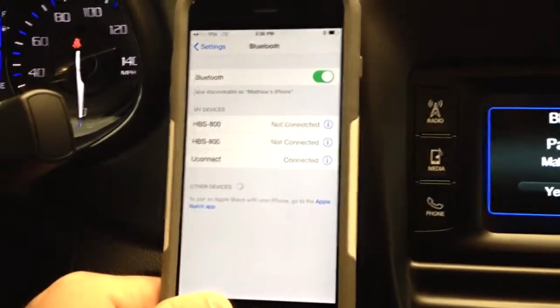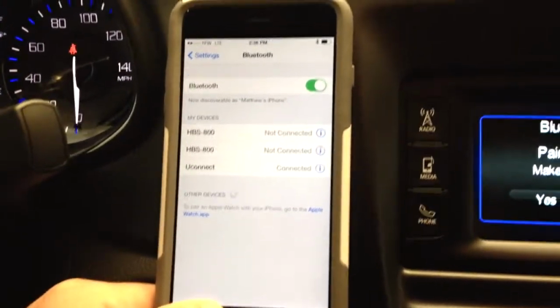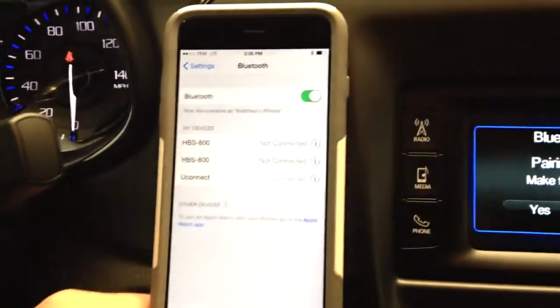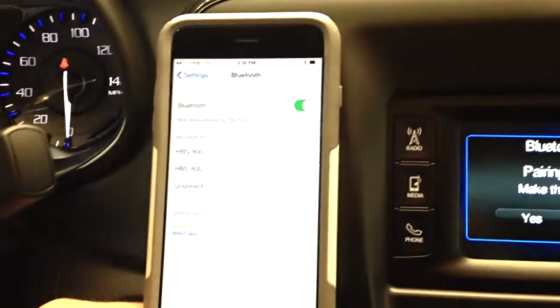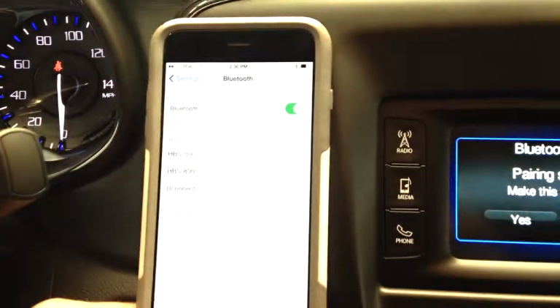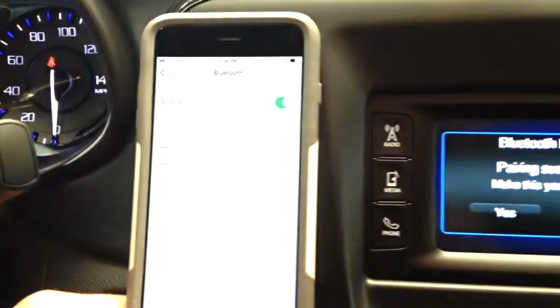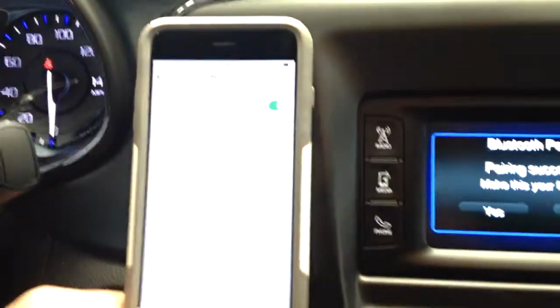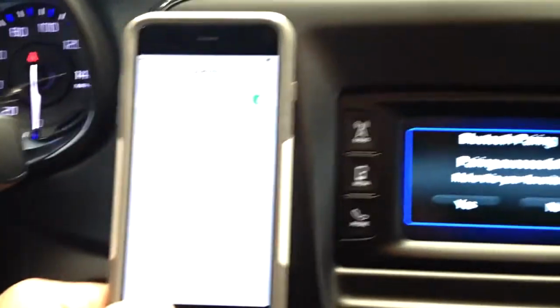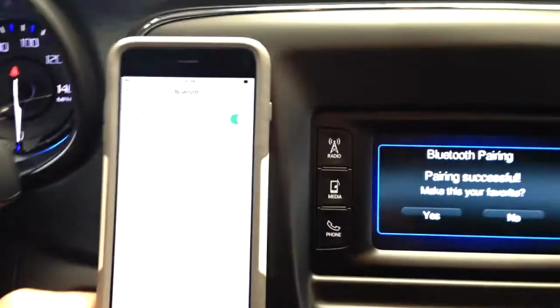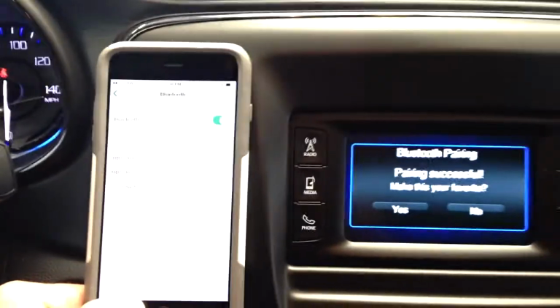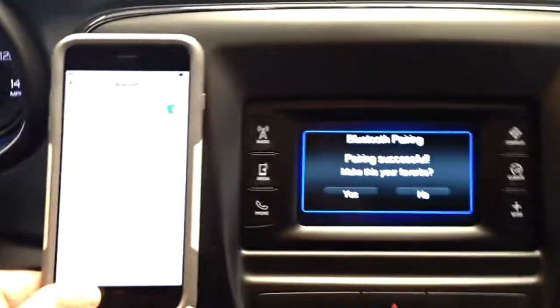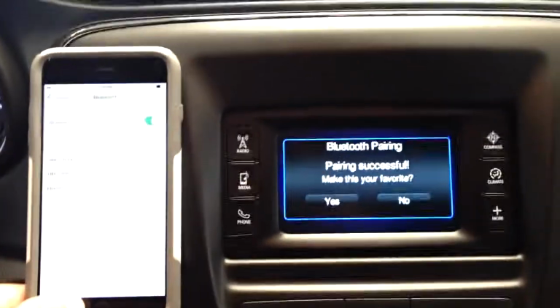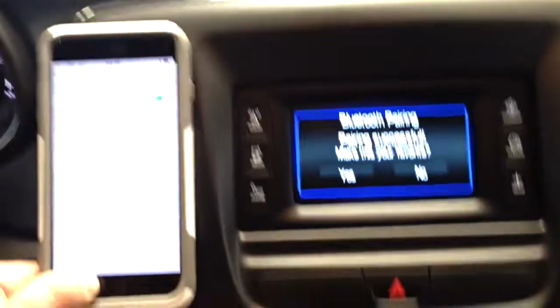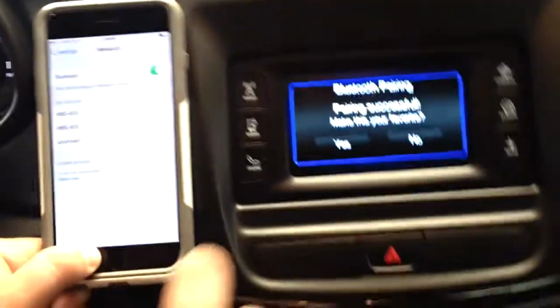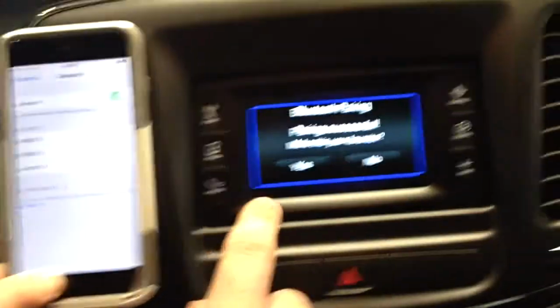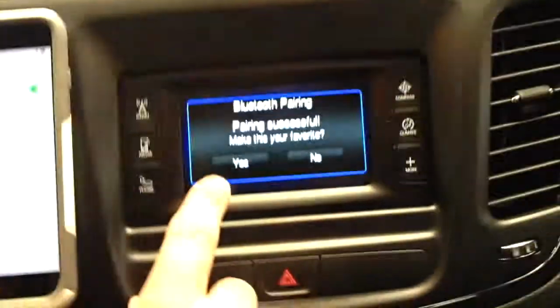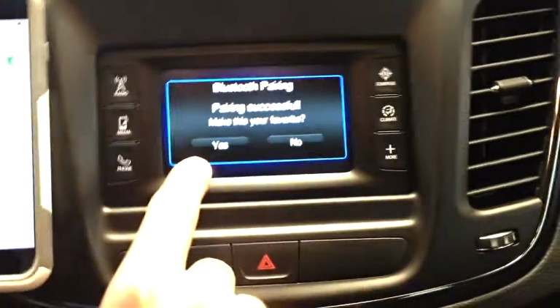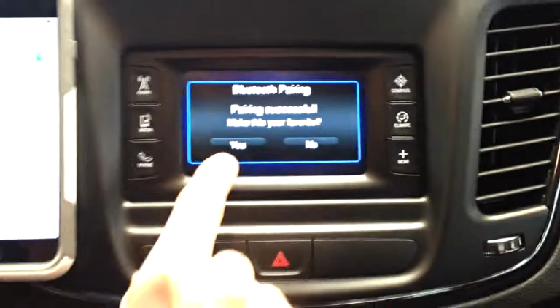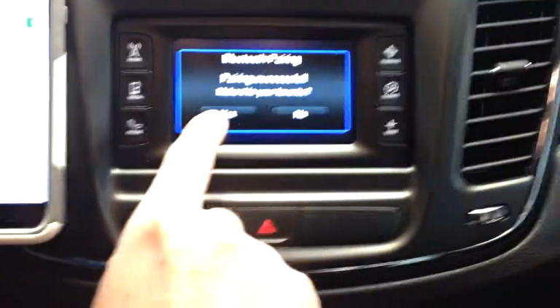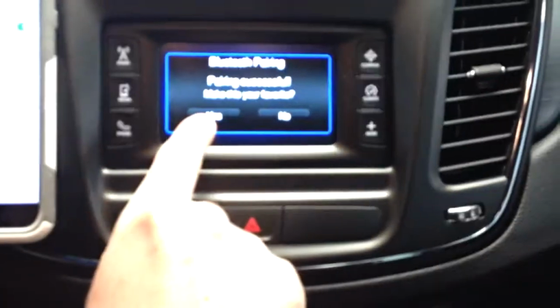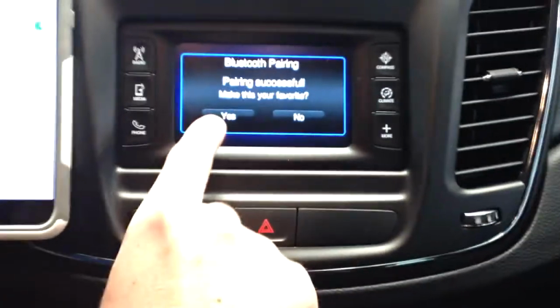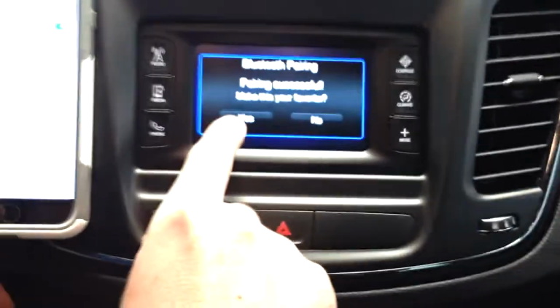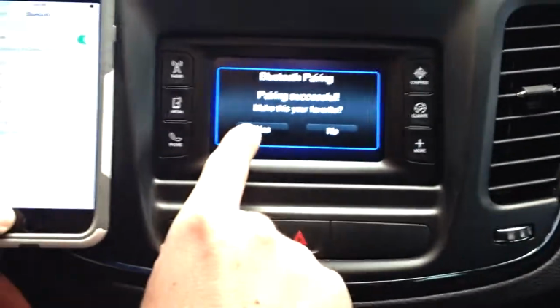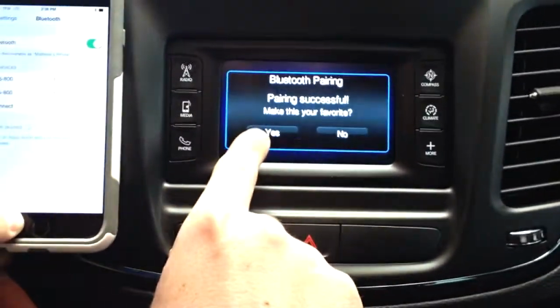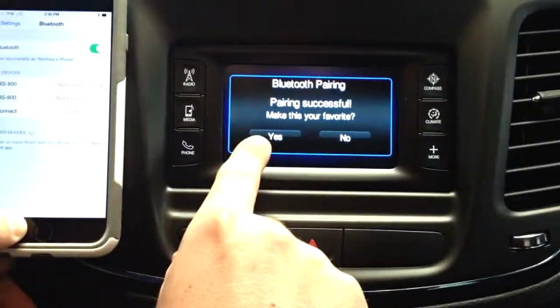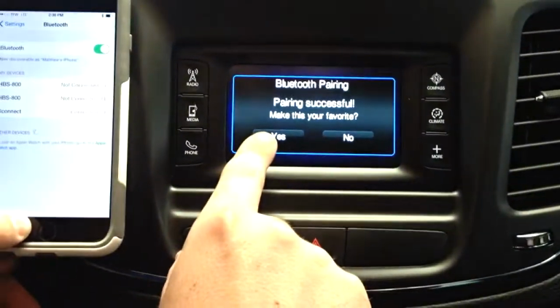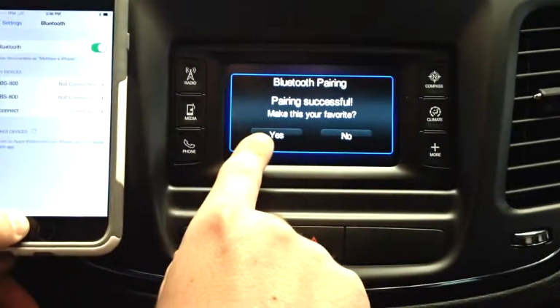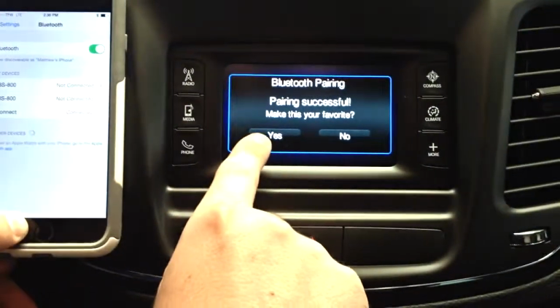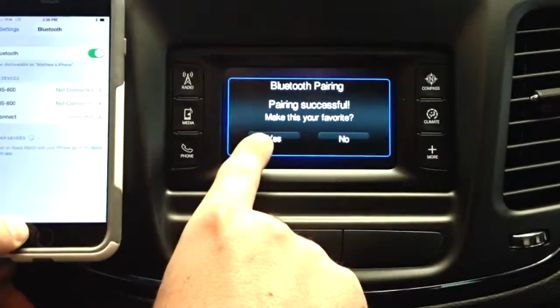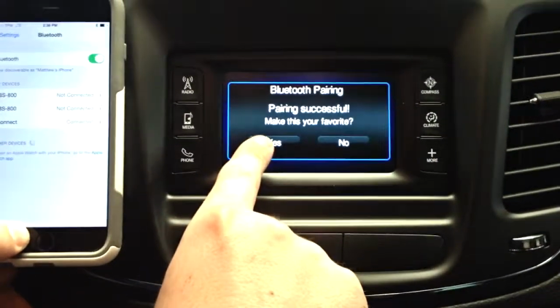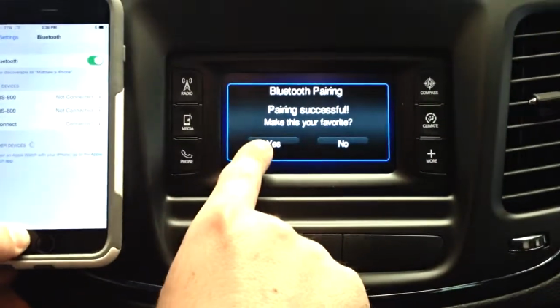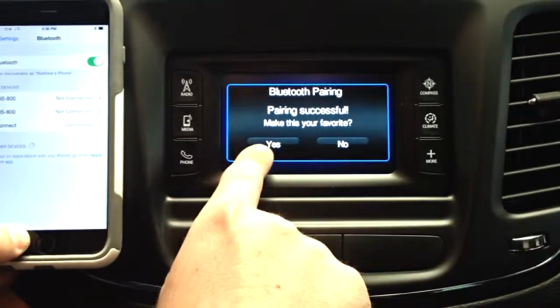It is currently paired successfully. You would select to make this your mobile device if you are the primary driver — Yes.